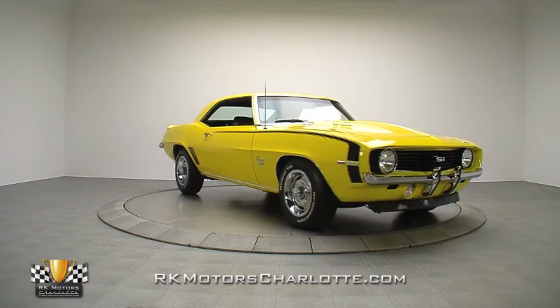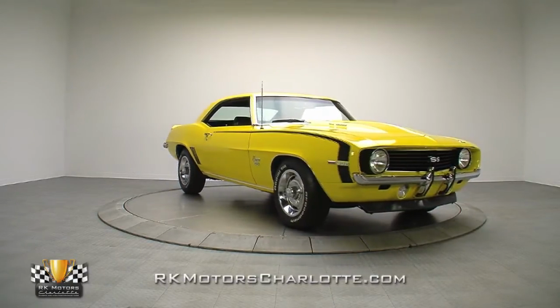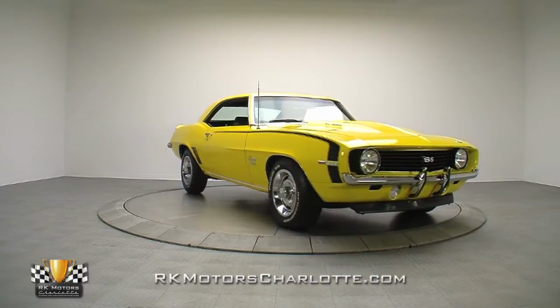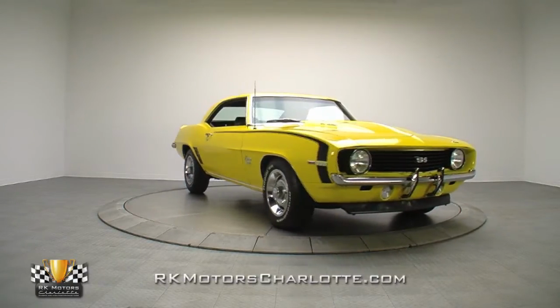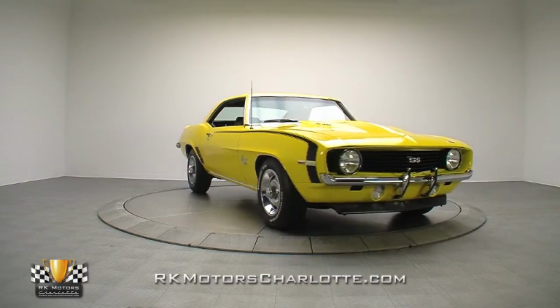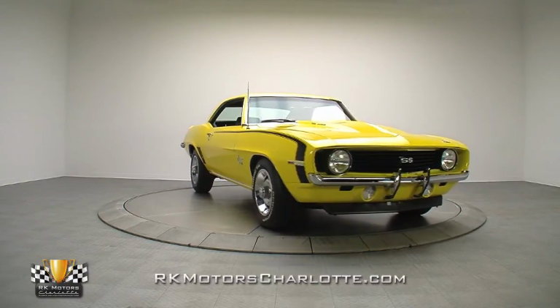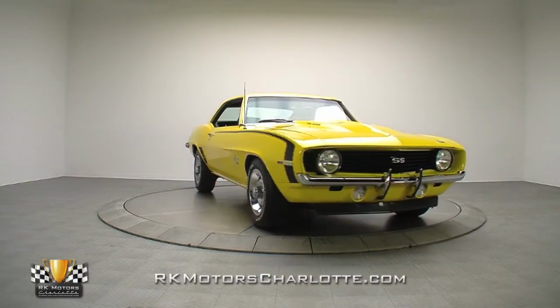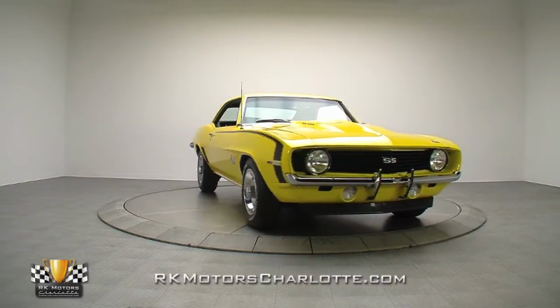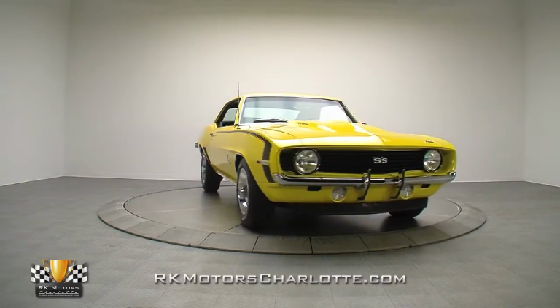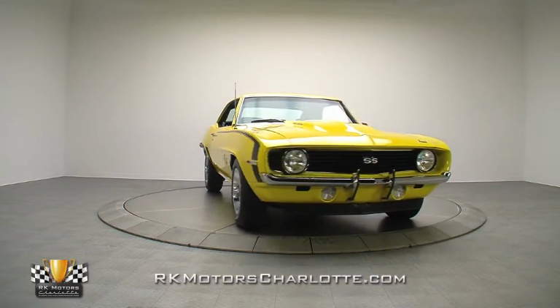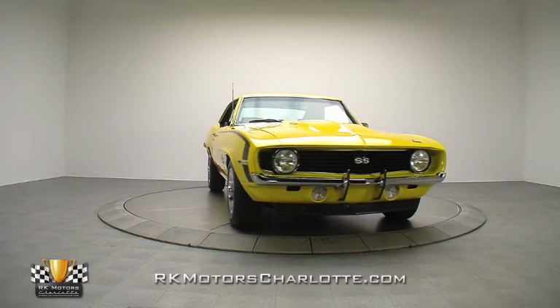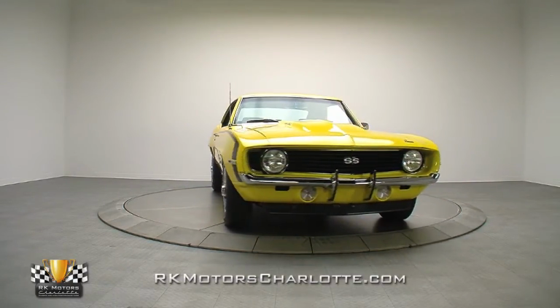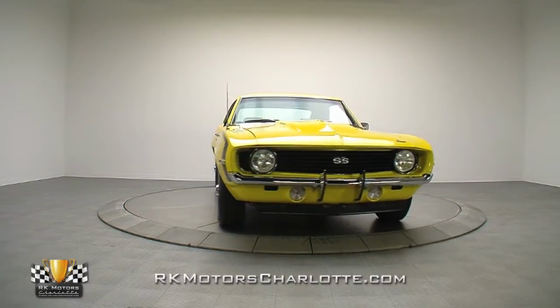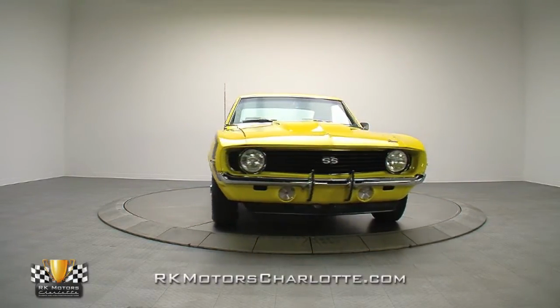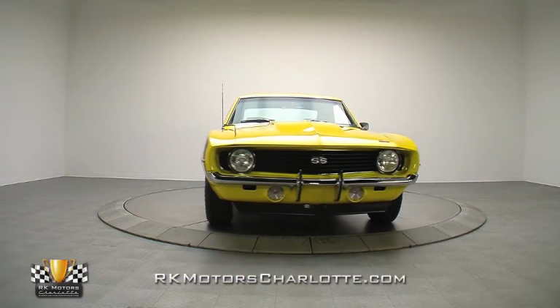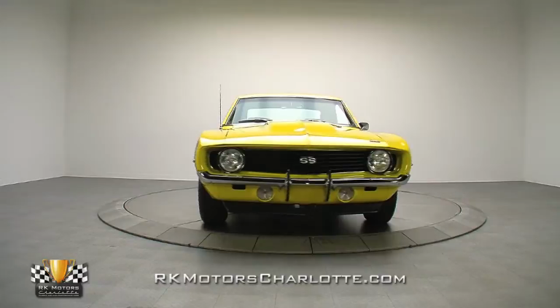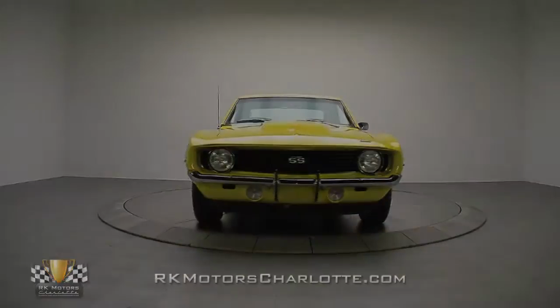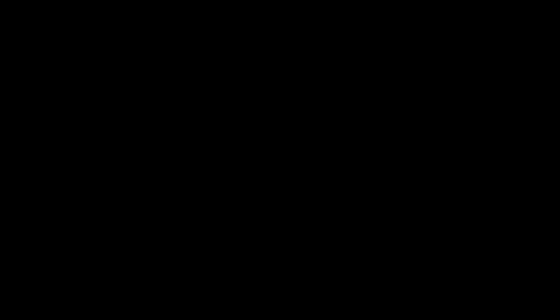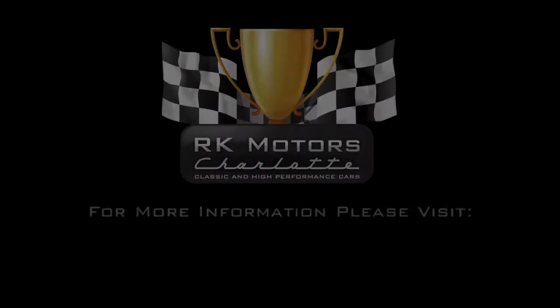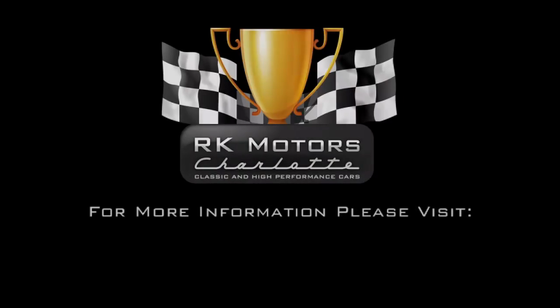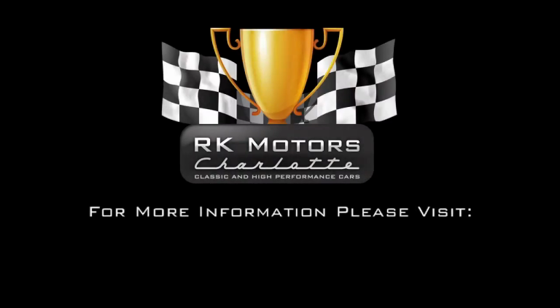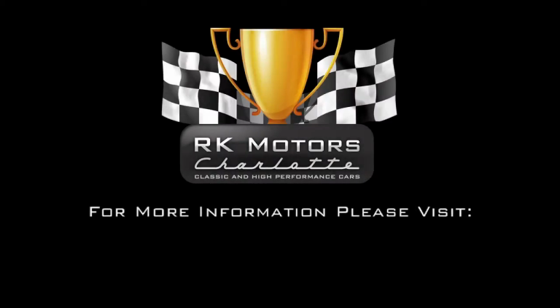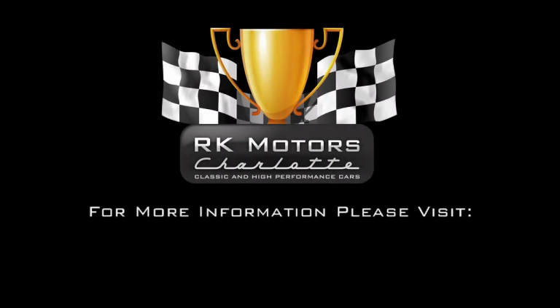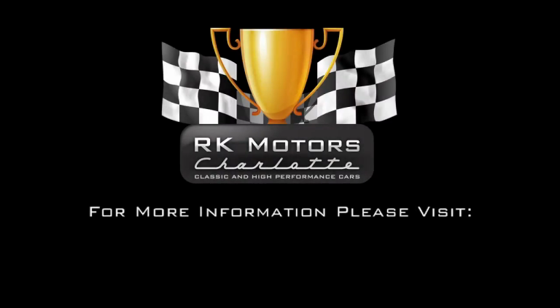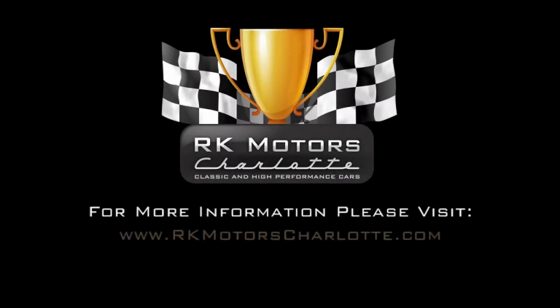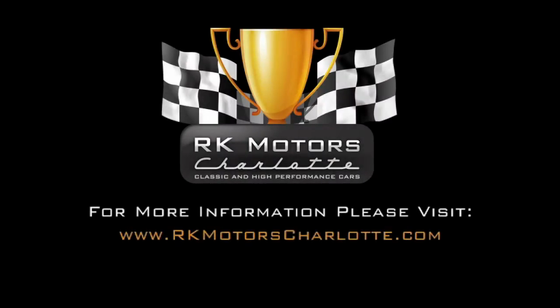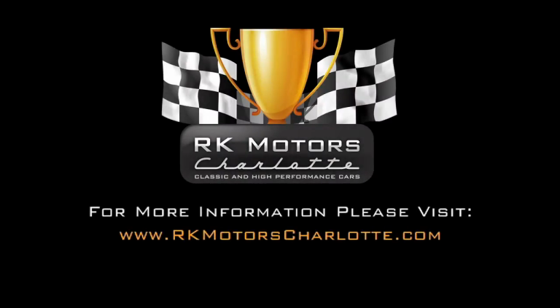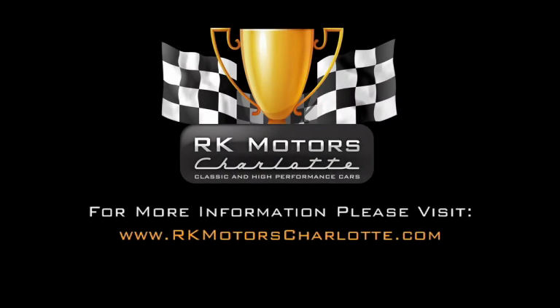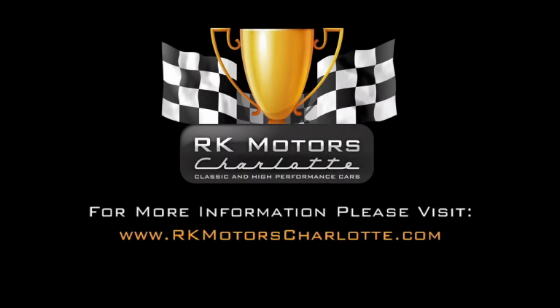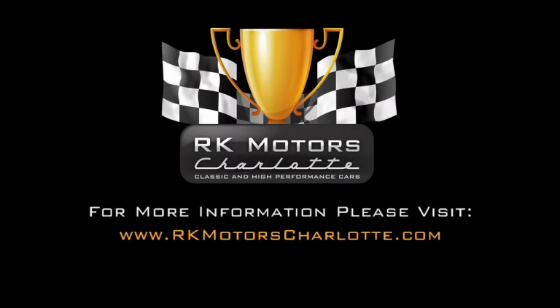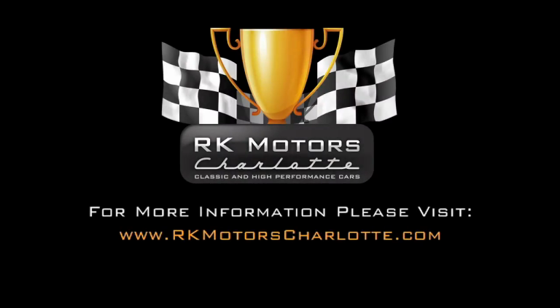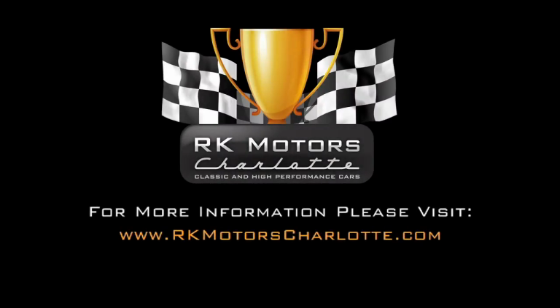For more information on the 69 SS, call, click, or visit rkmotorscharlotte.com.